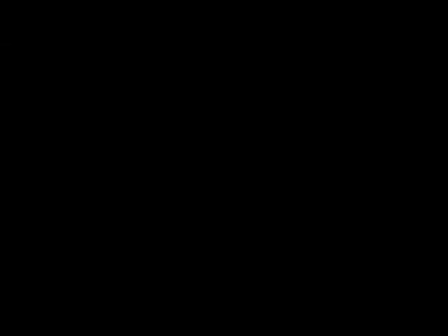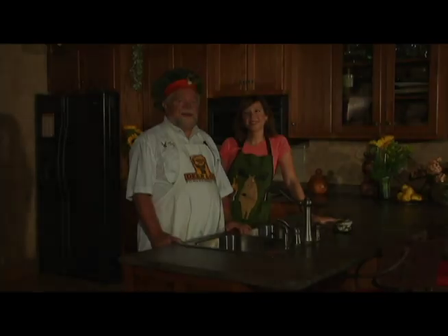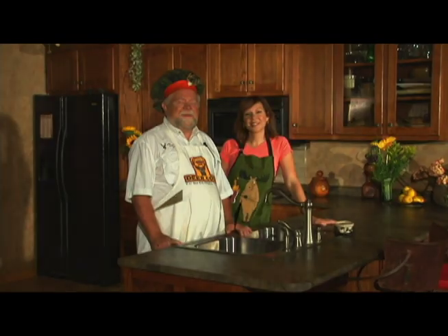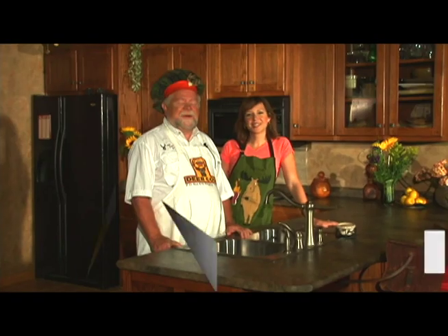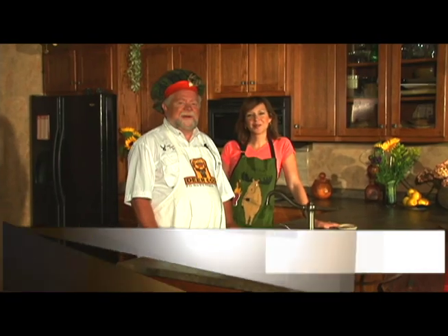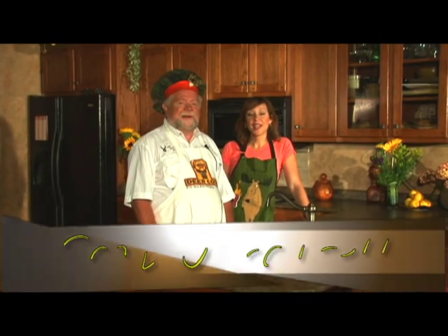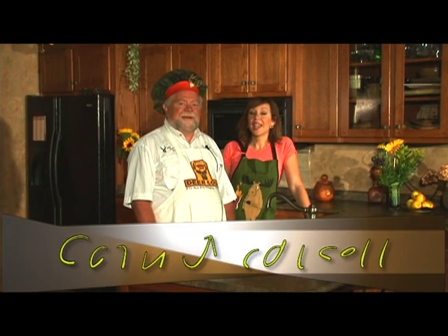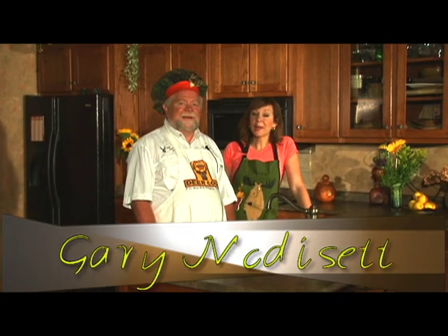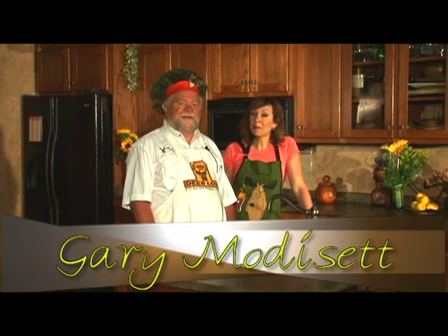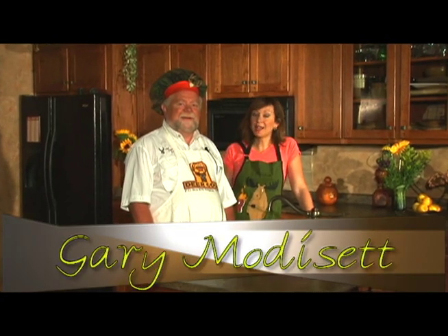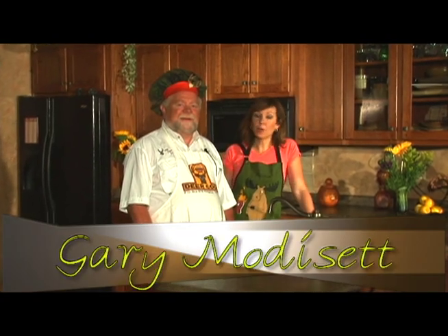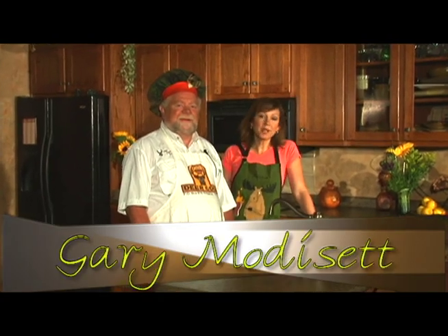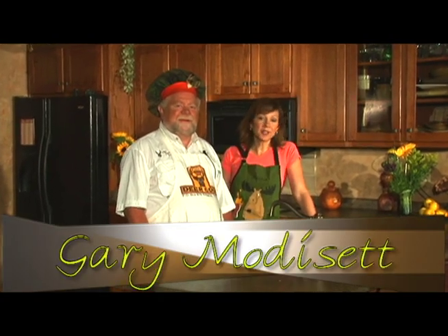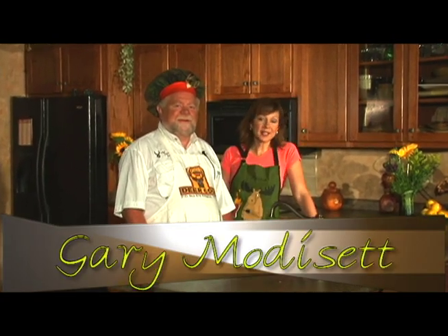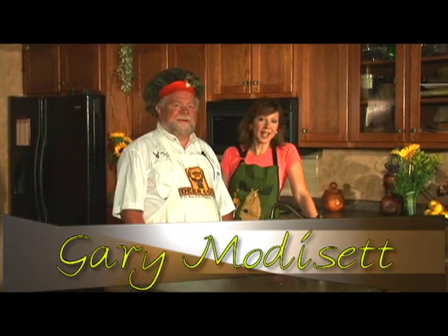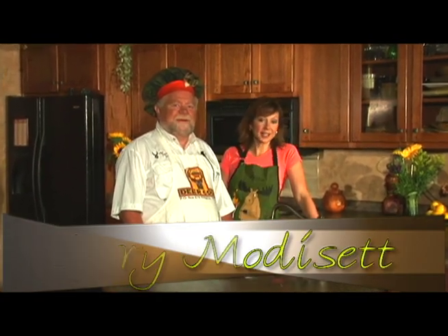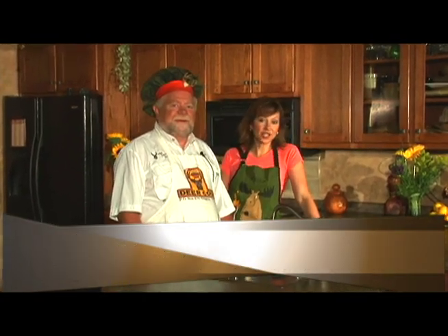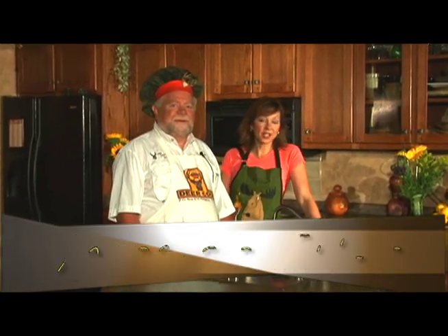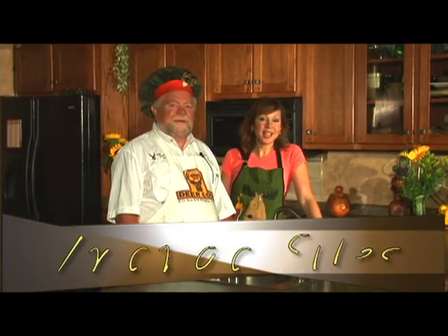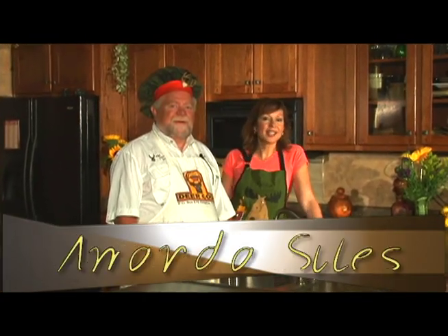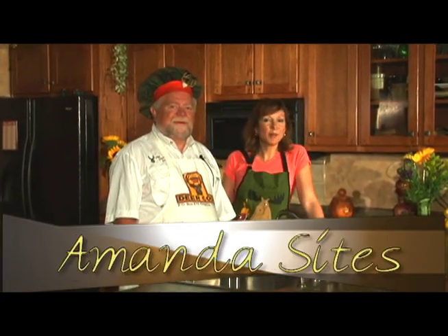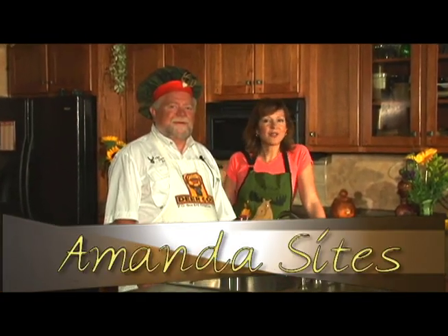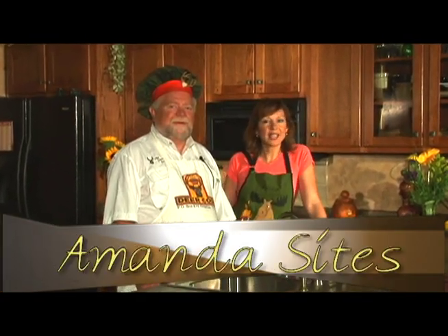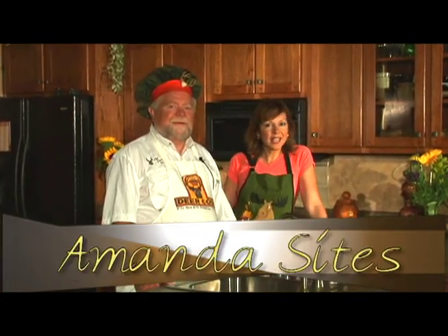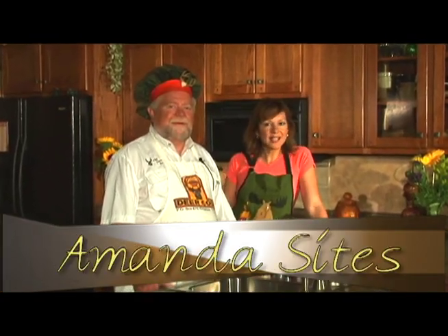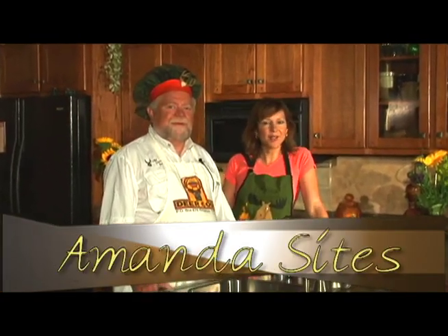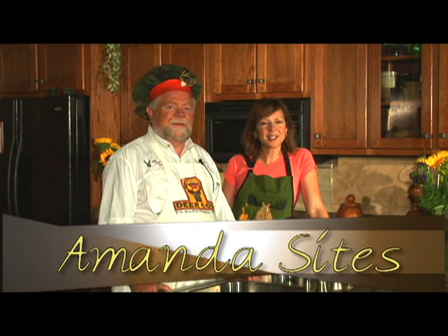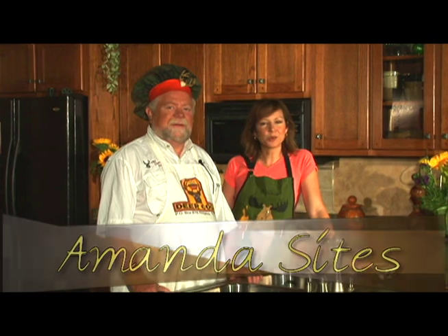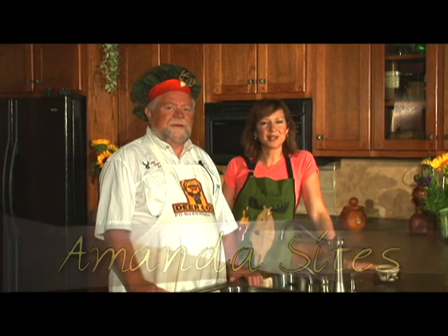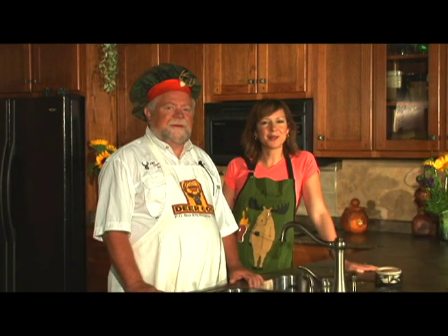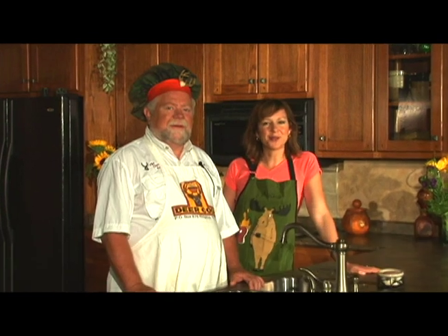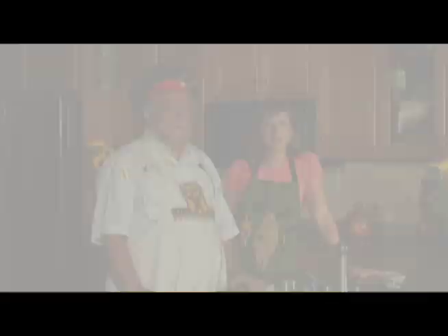Hi, I'm the Deer Cook. And I'm Amanda. Welcome to the Science Kitchen. Today we have an easy venison recipe for you.